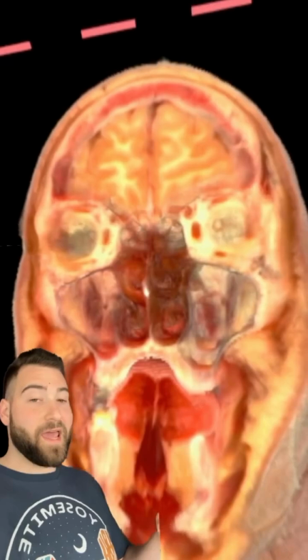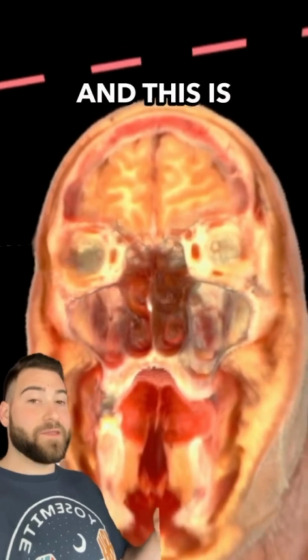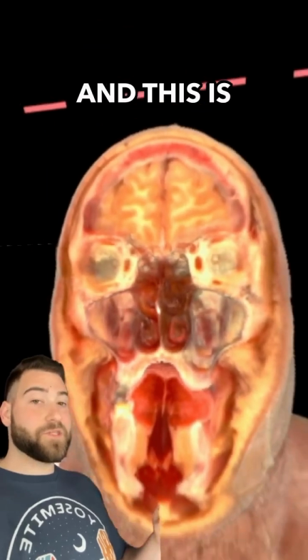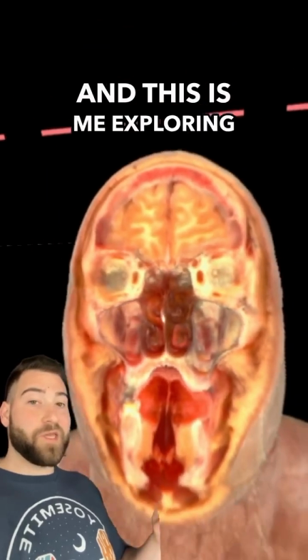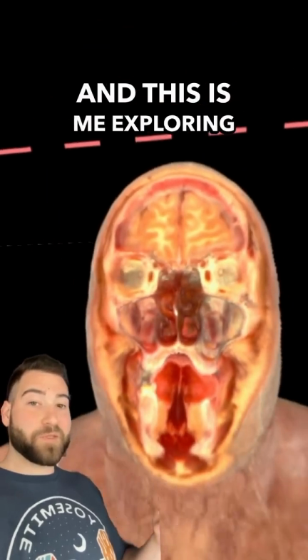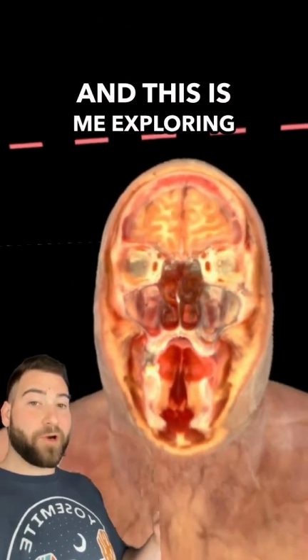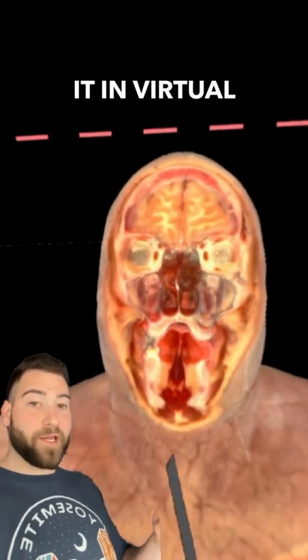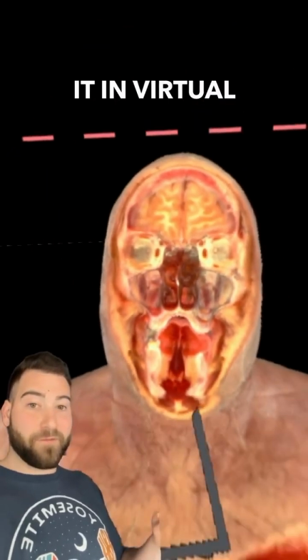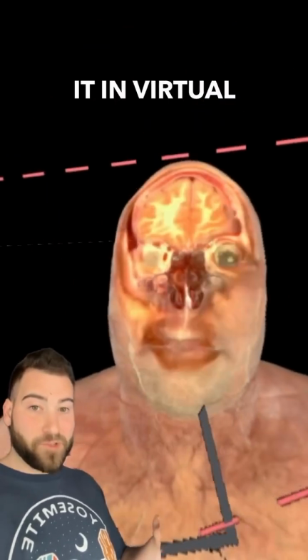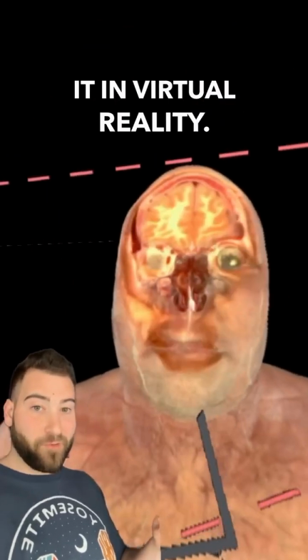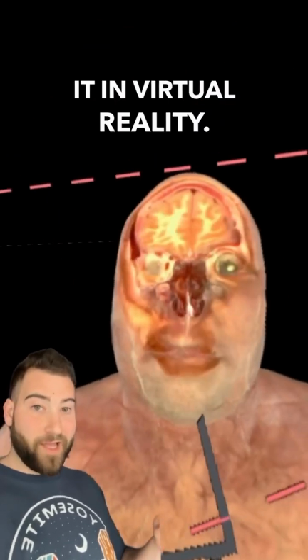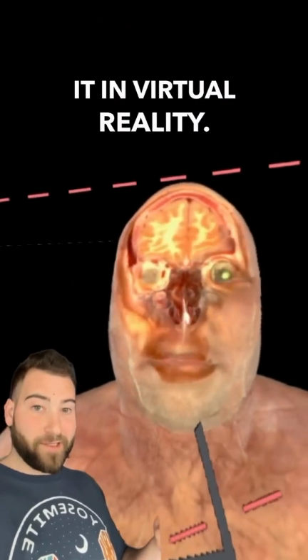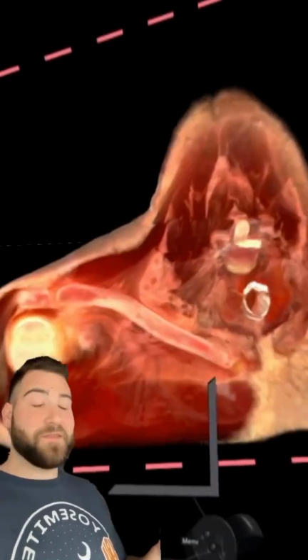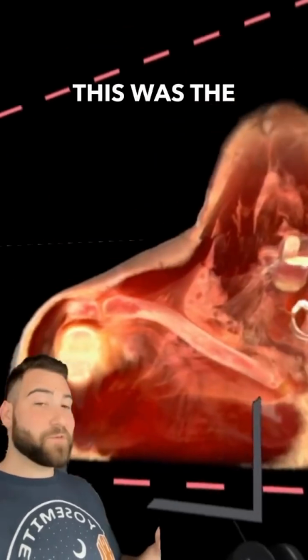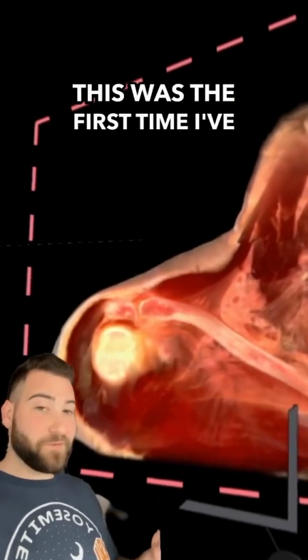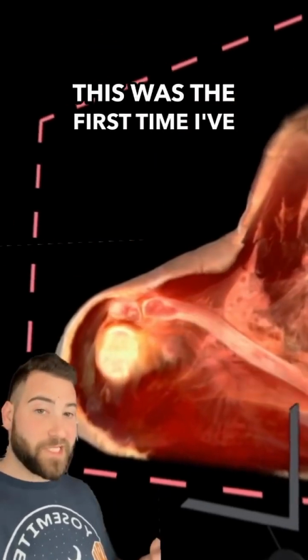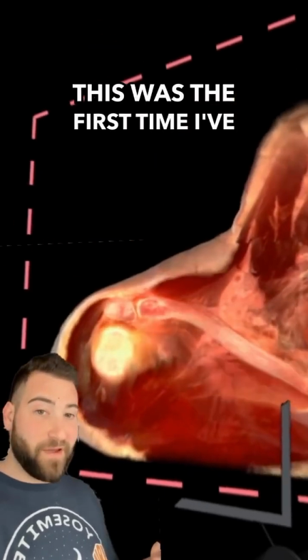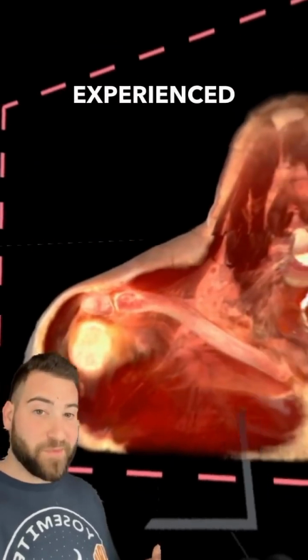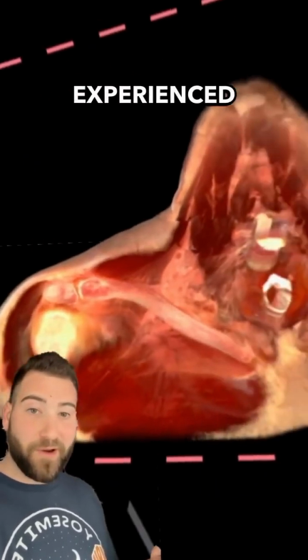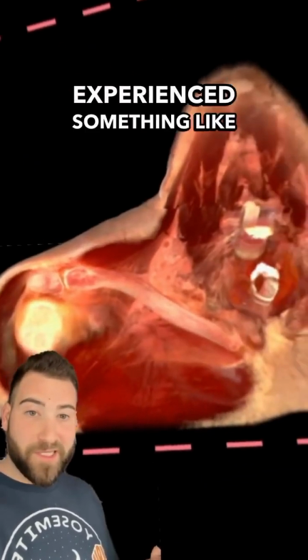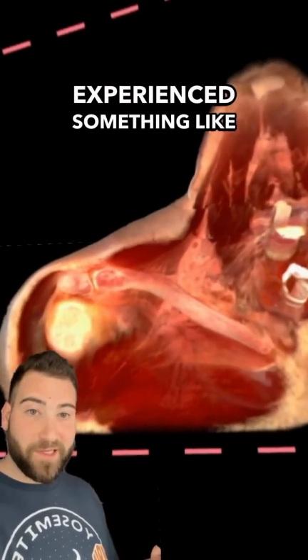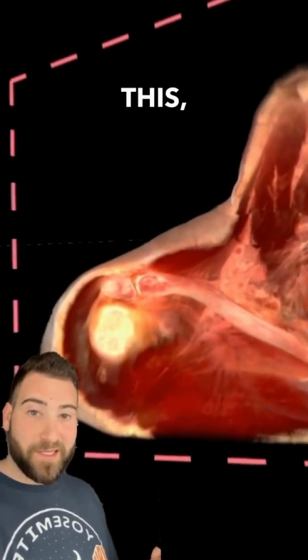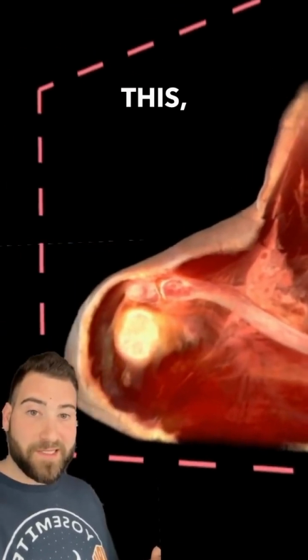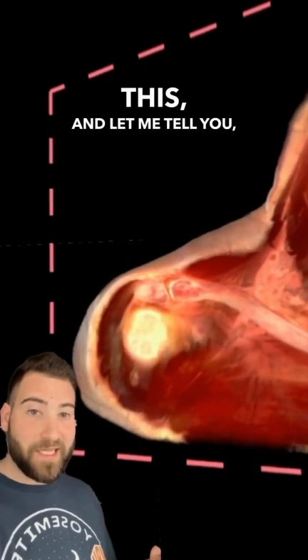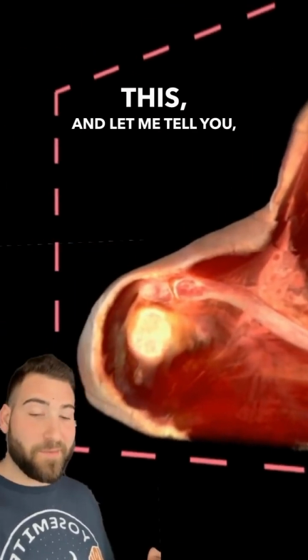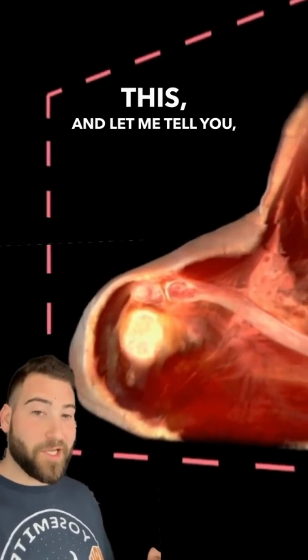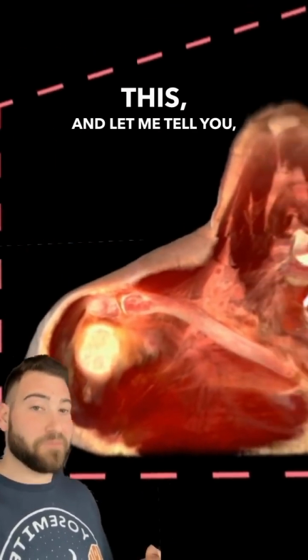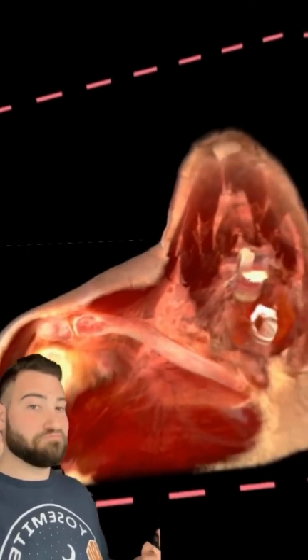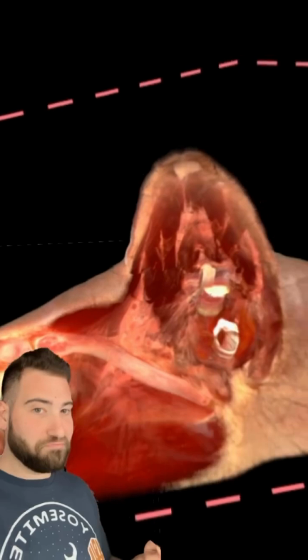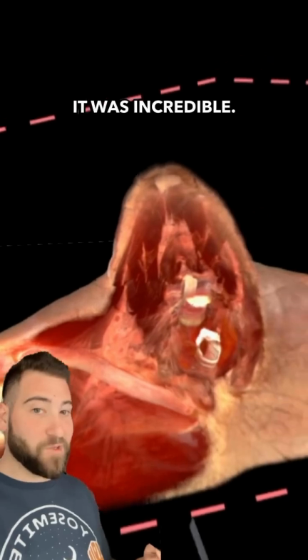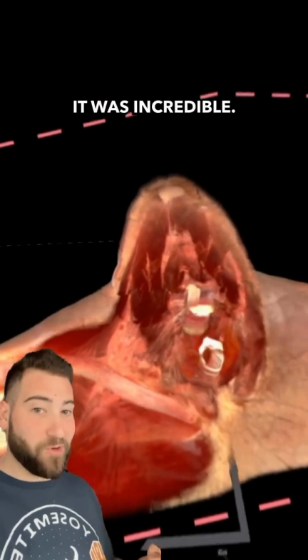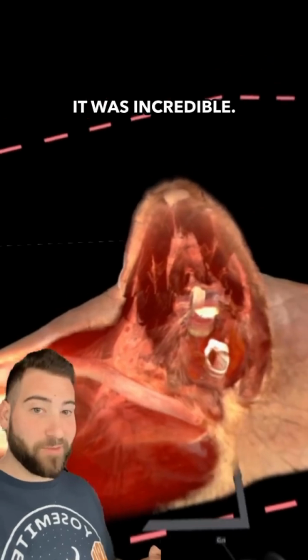And this is me exploring it in virtual reality. This was the first time I've experienced something like this, and let me tell you, it was incredible.